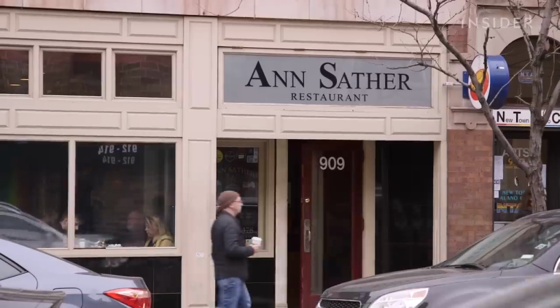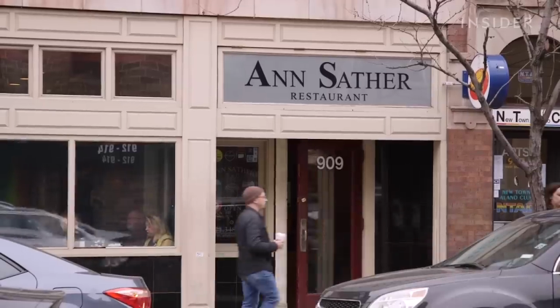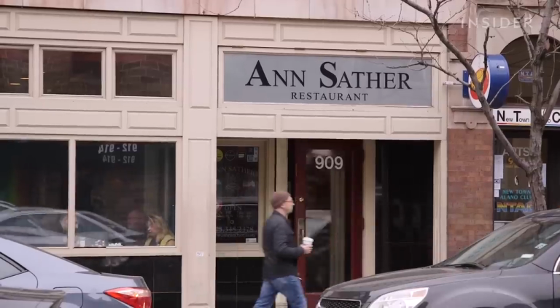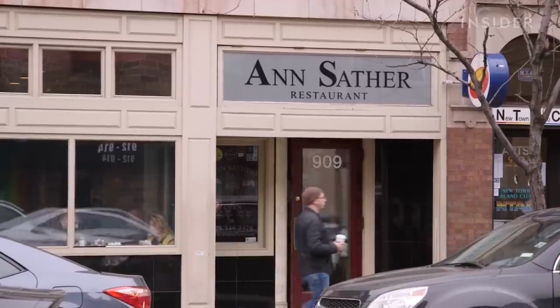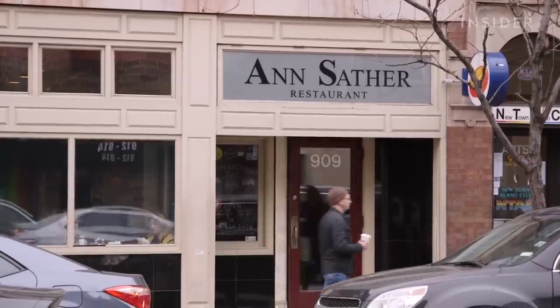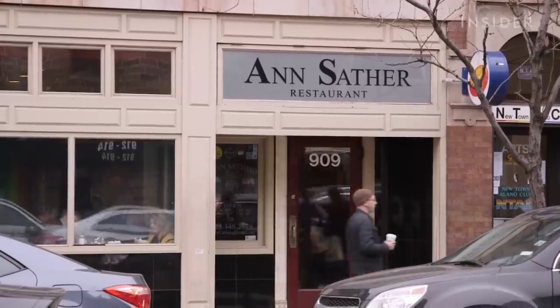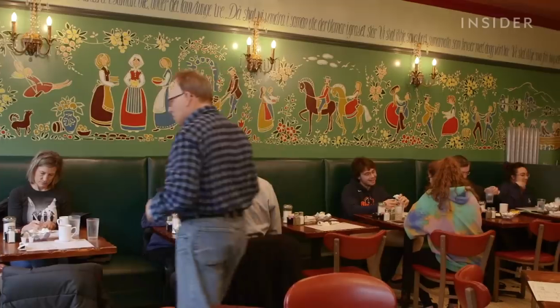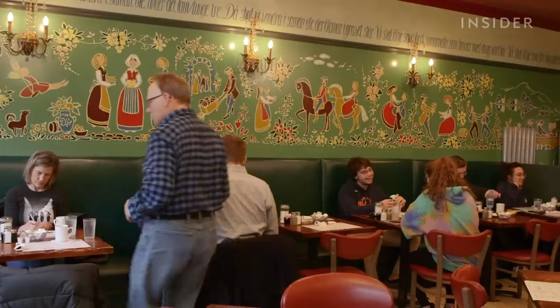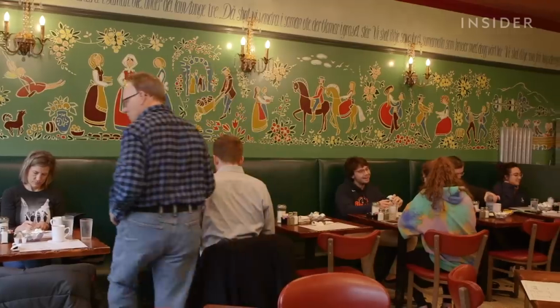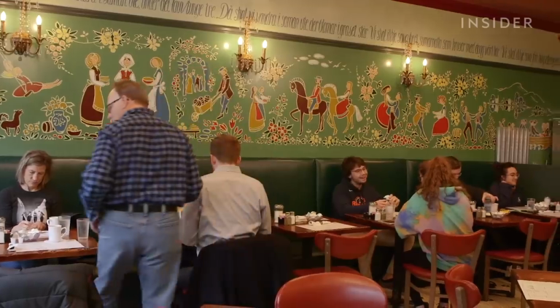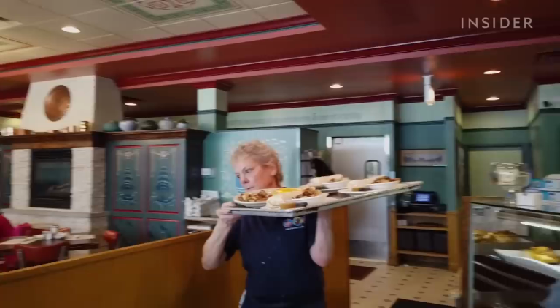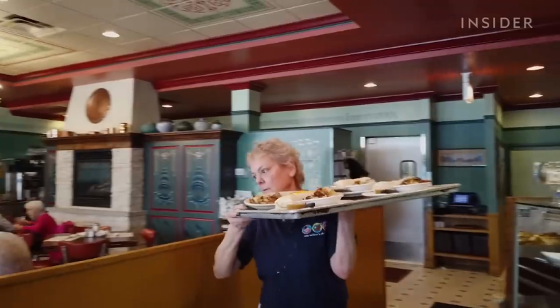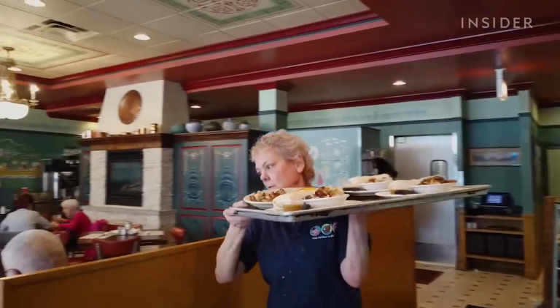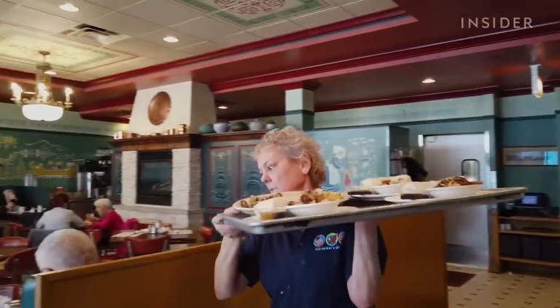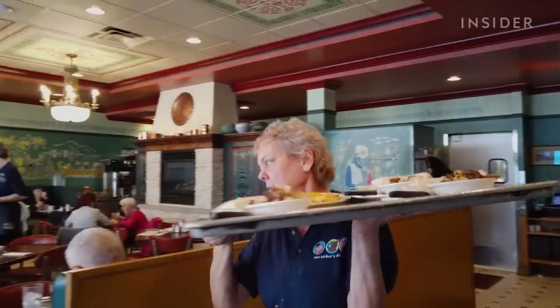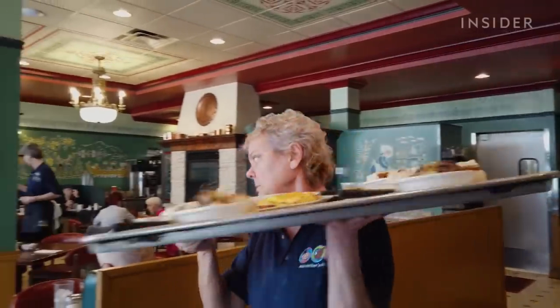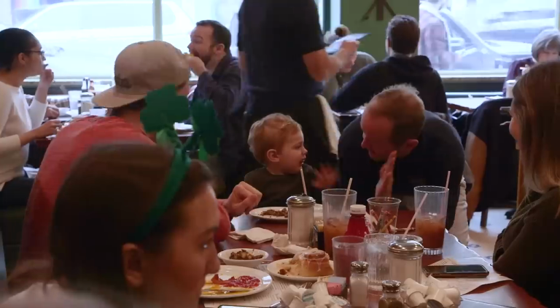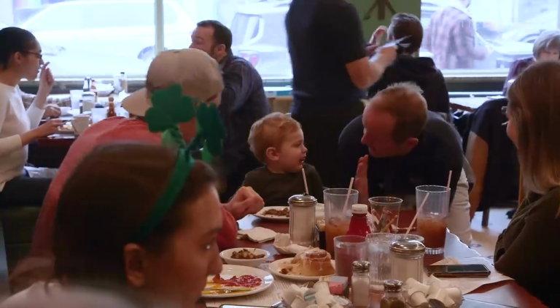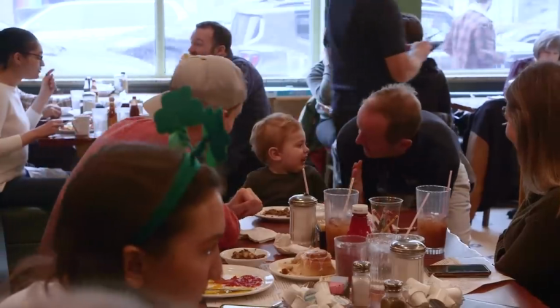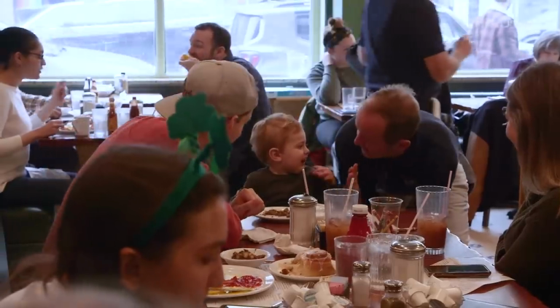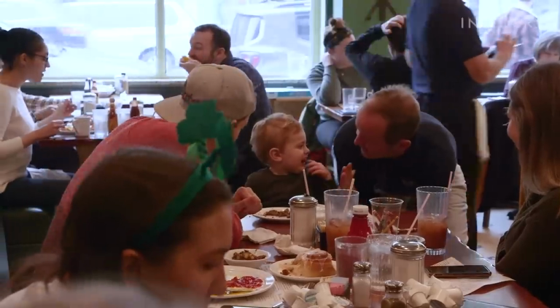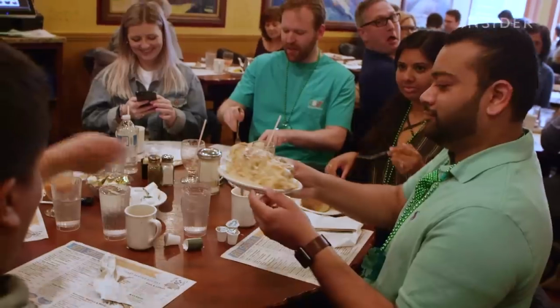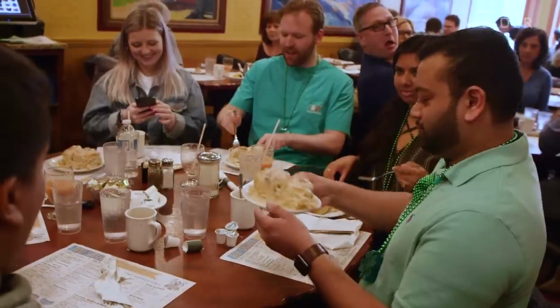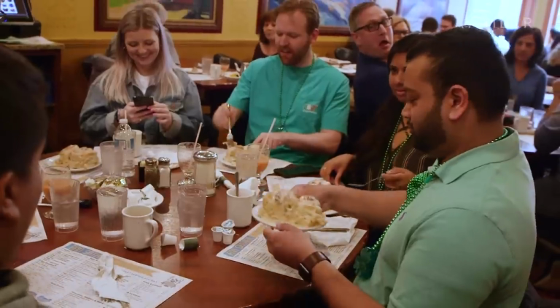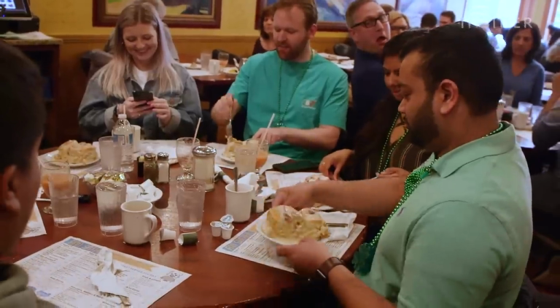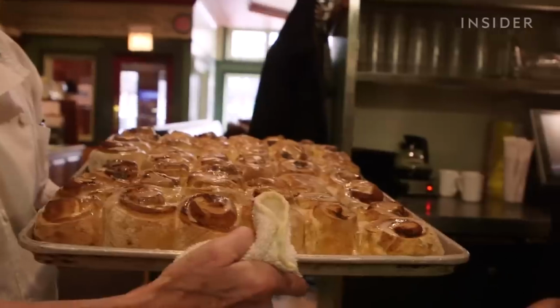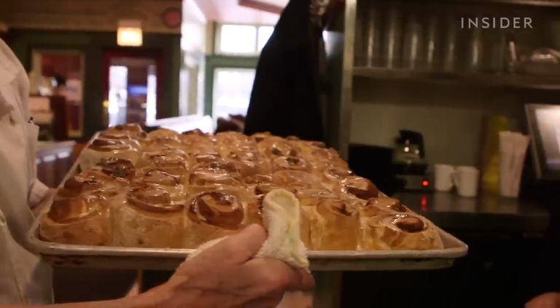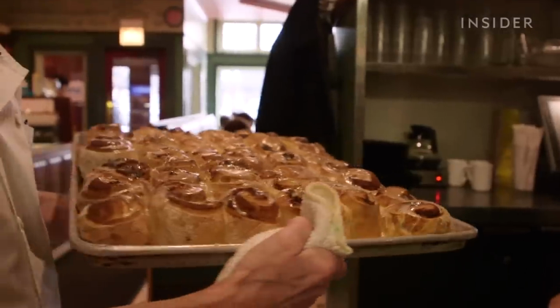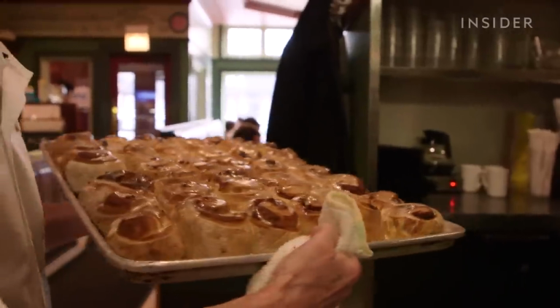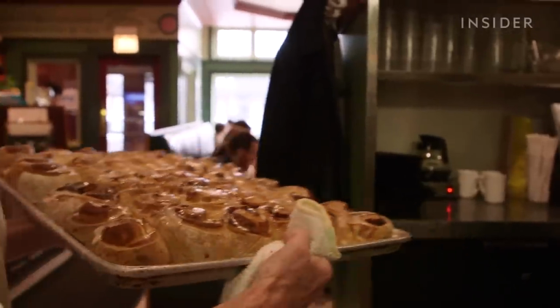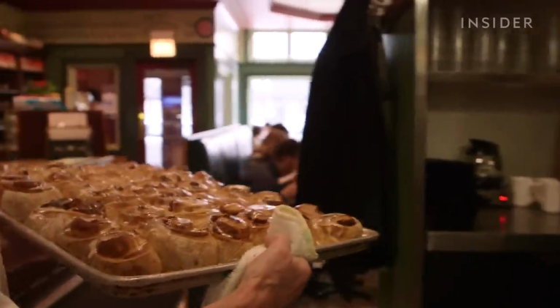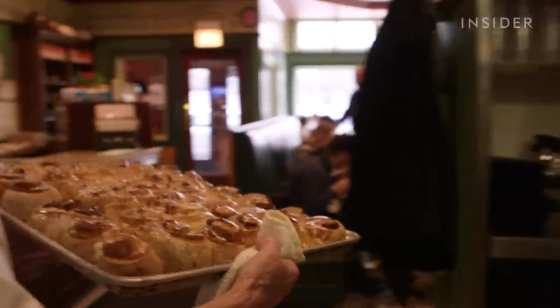Step into Ann Sather's and you instantly feel at home, surrounded by families, friends, and boatloads of comfort food.